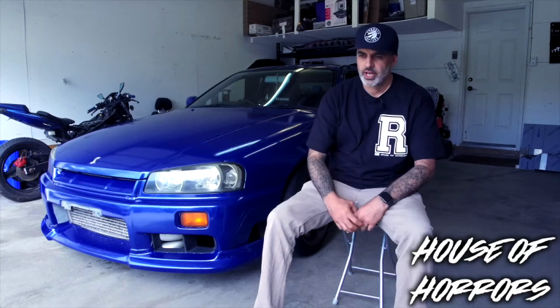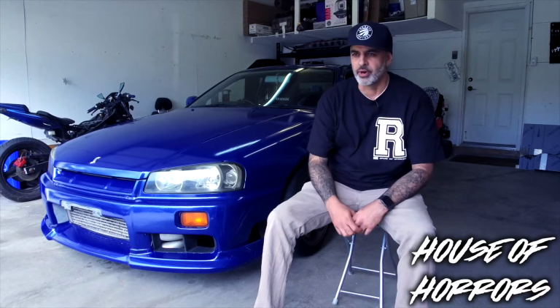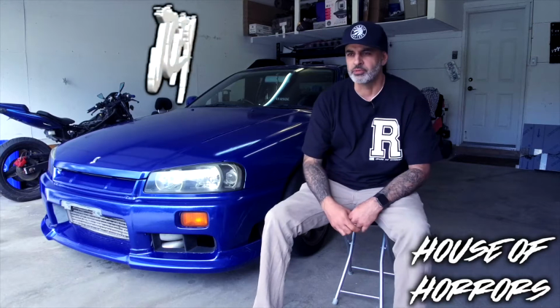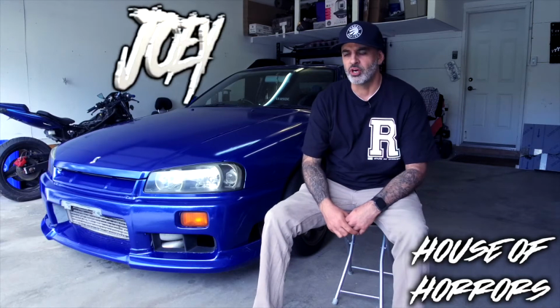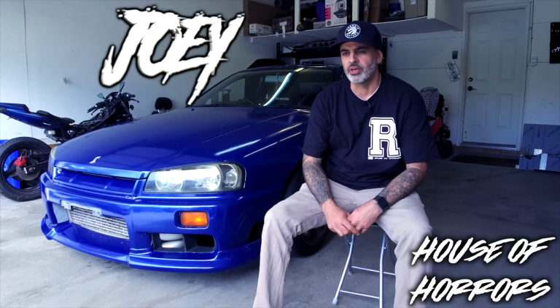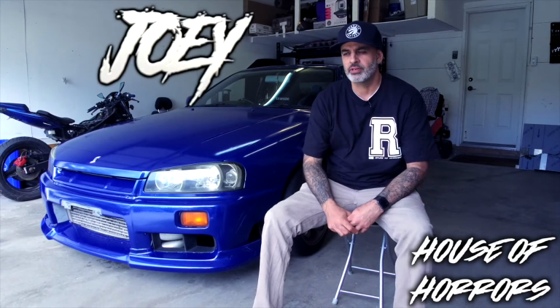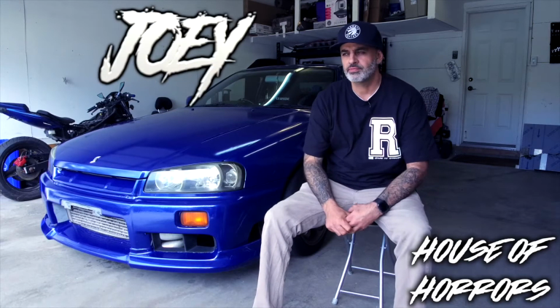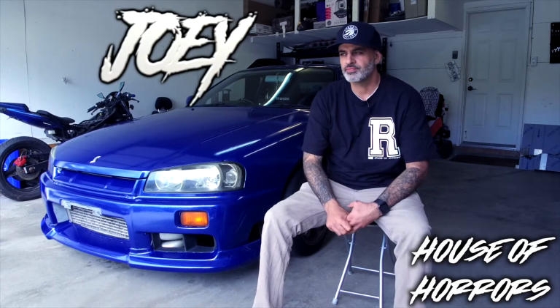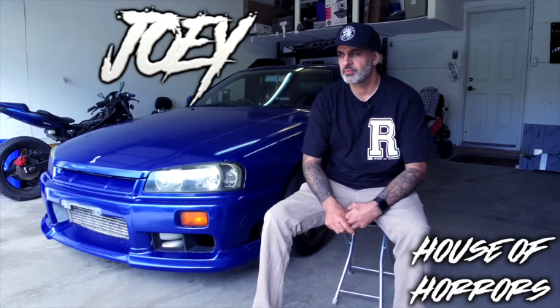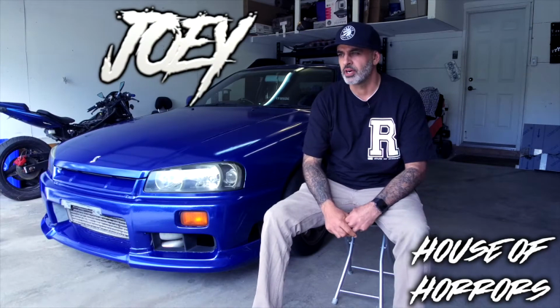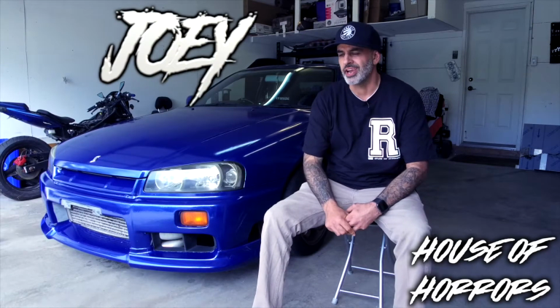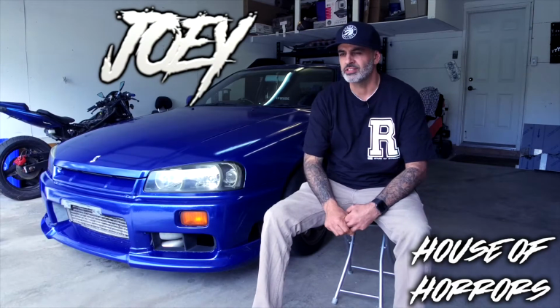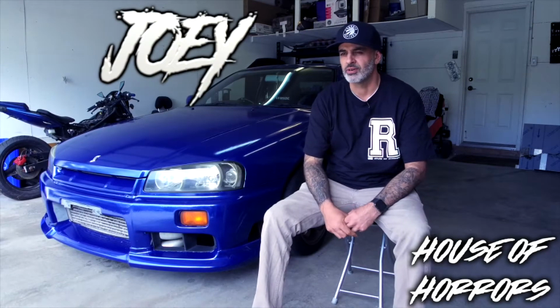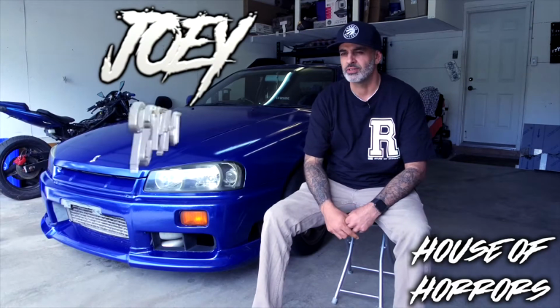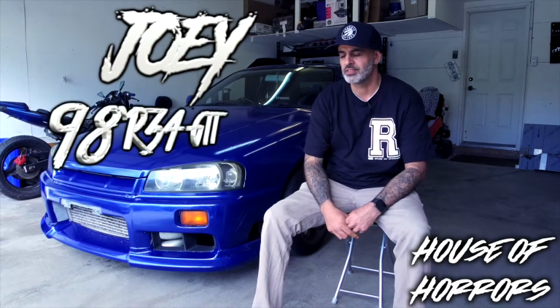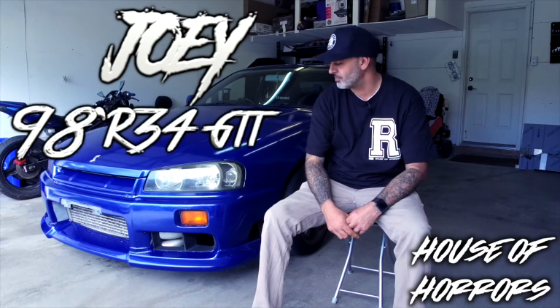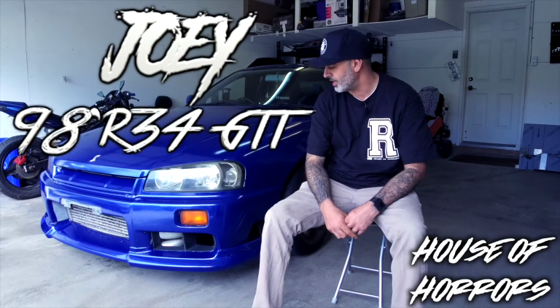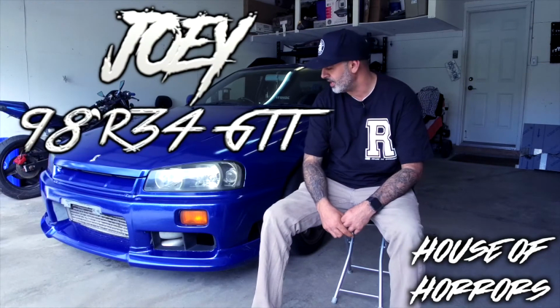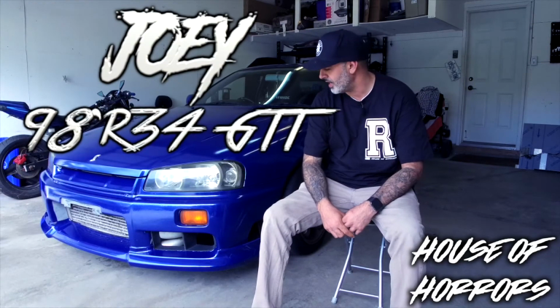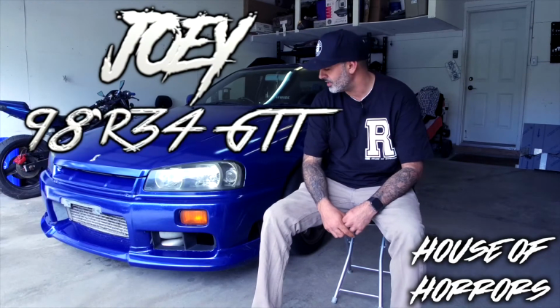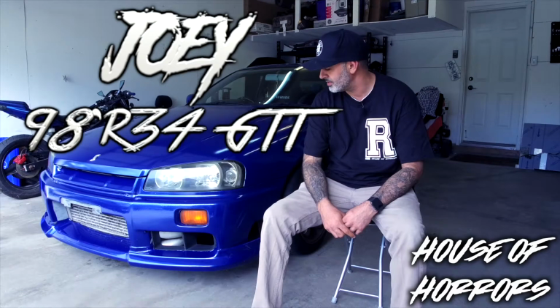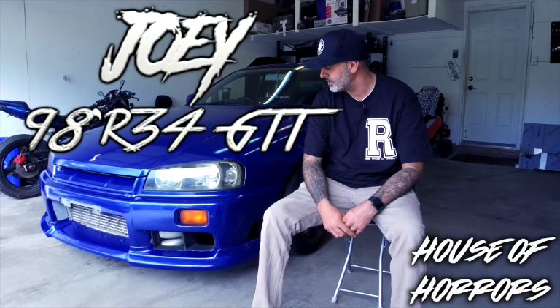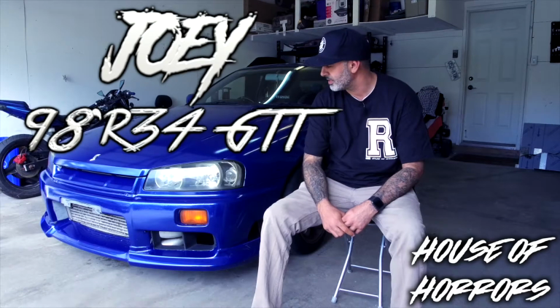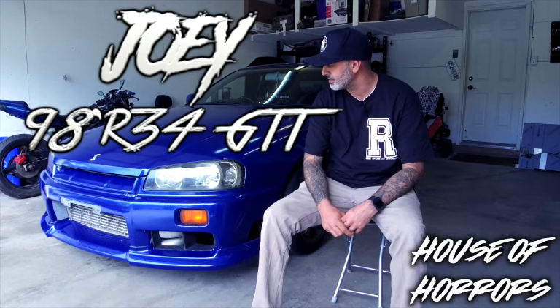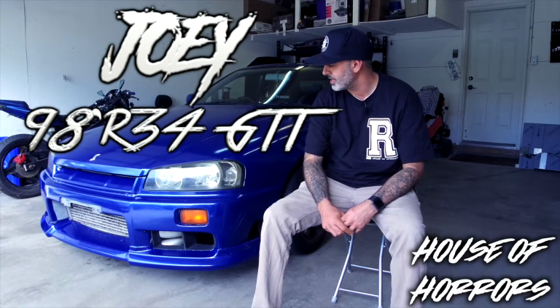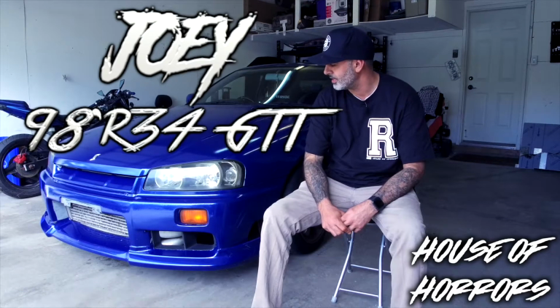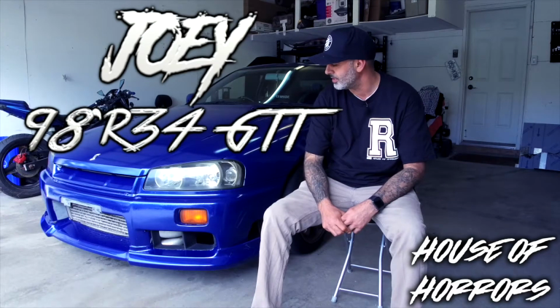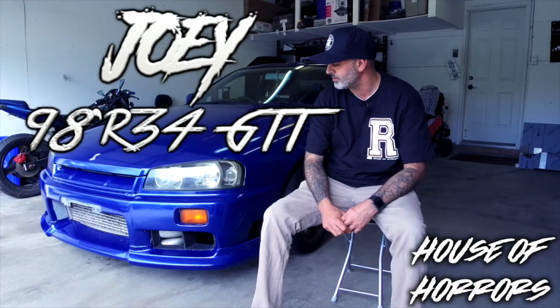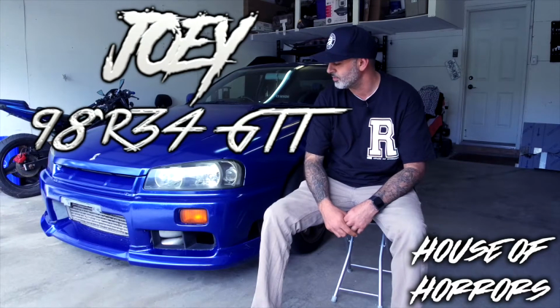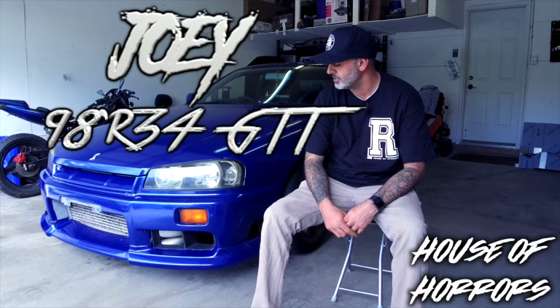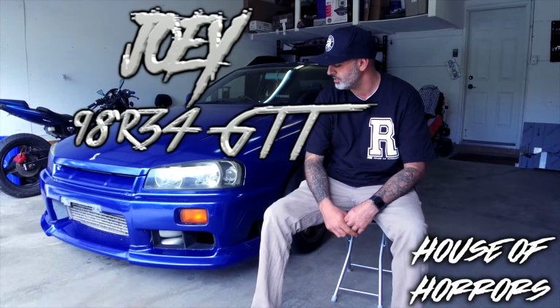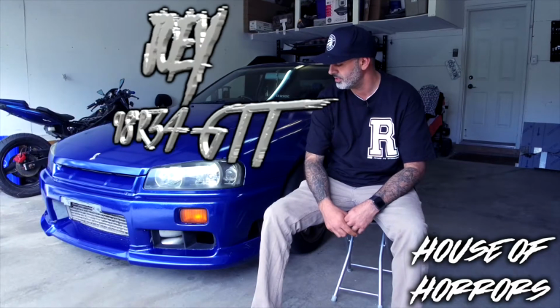Hey, my name is Joey, 38 years old, and this is my '98 Nissan Skyline R34 GTT.